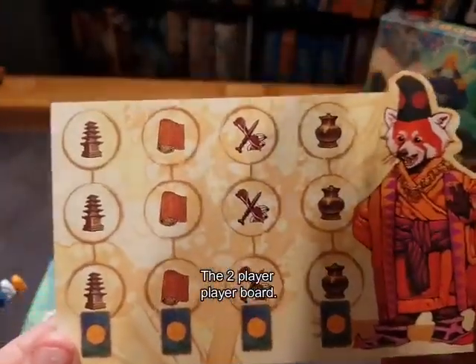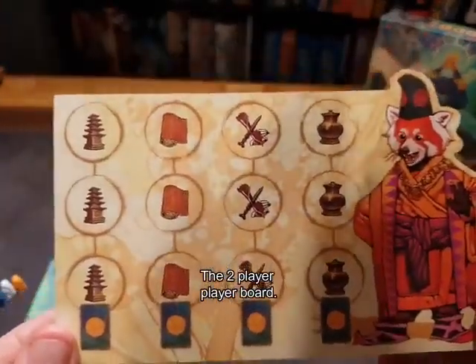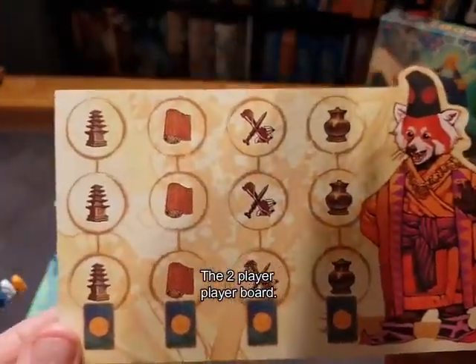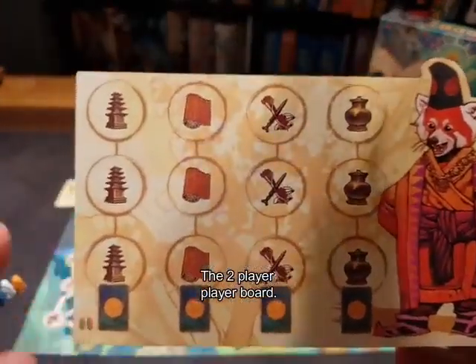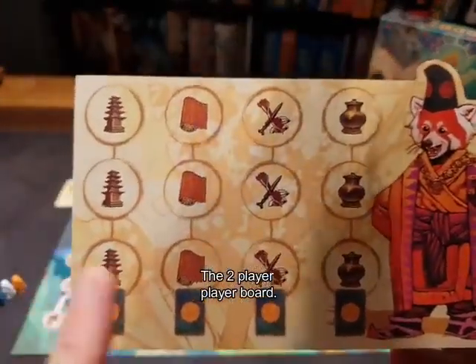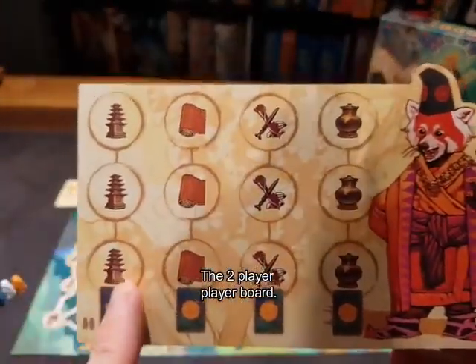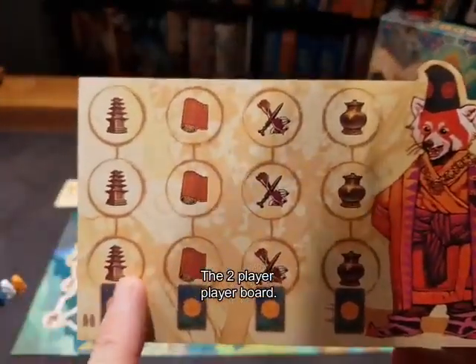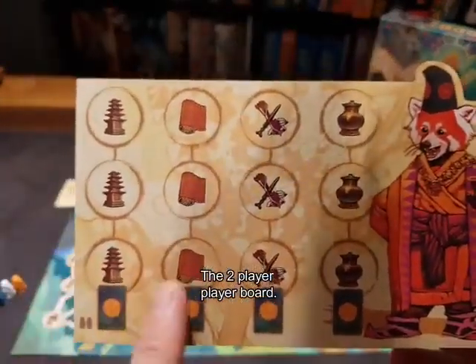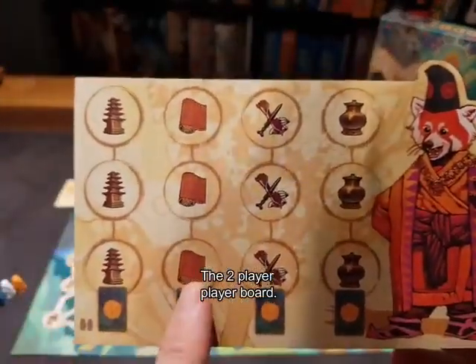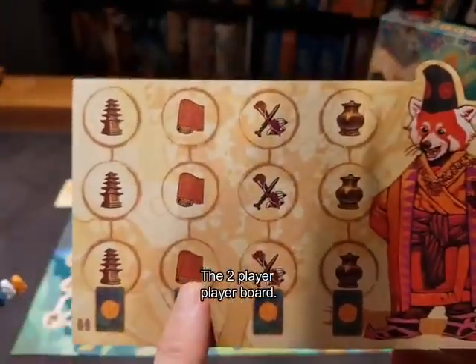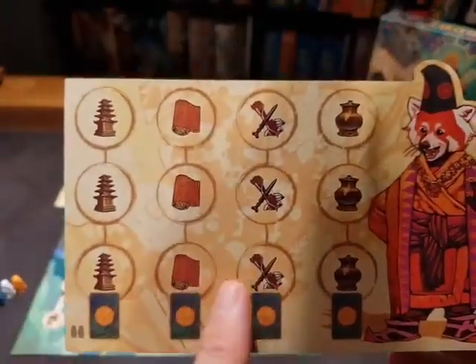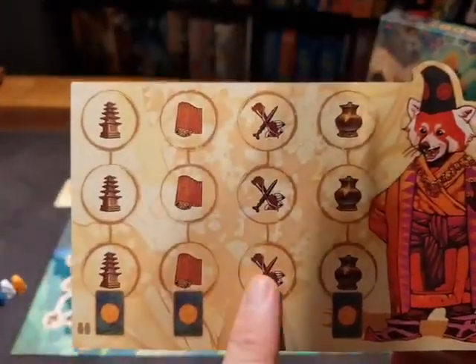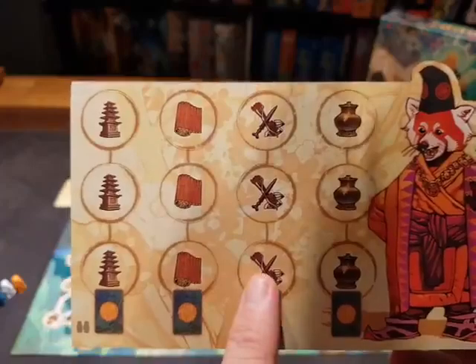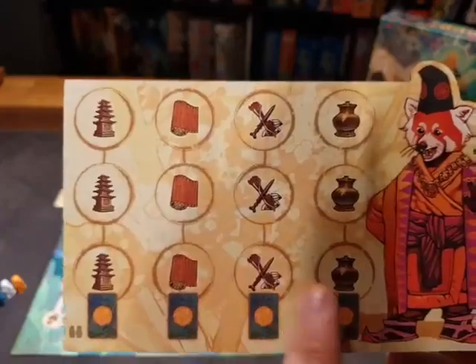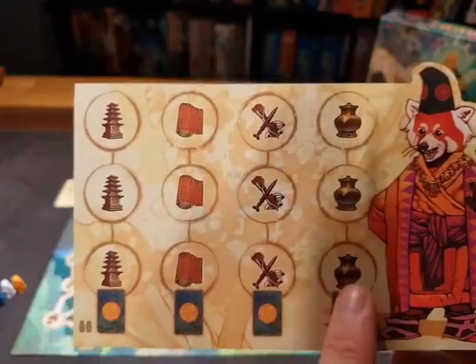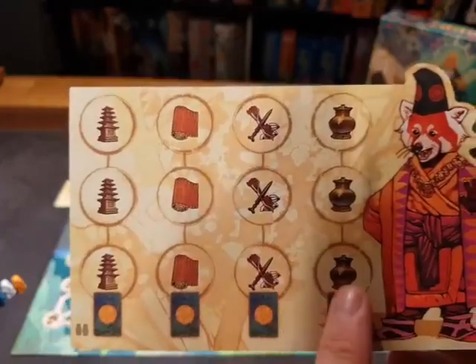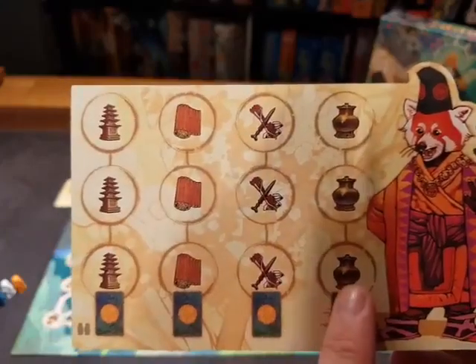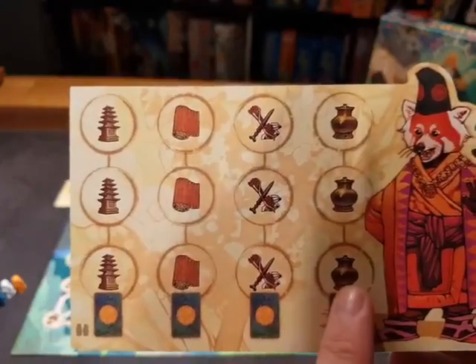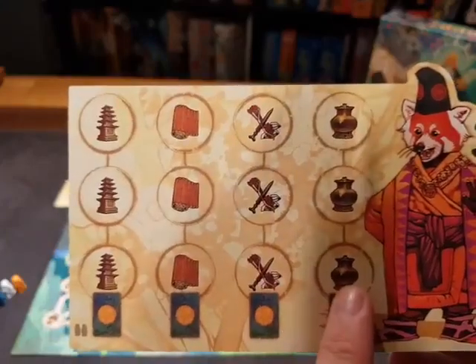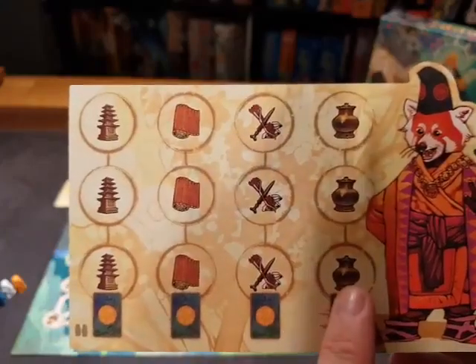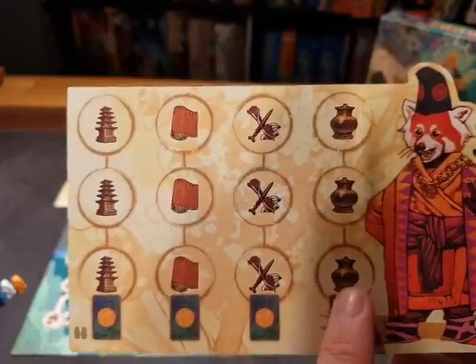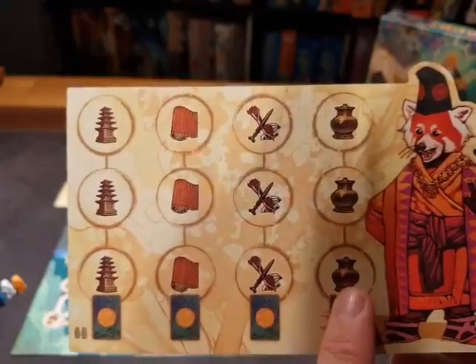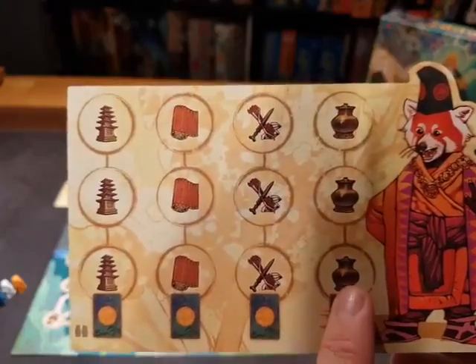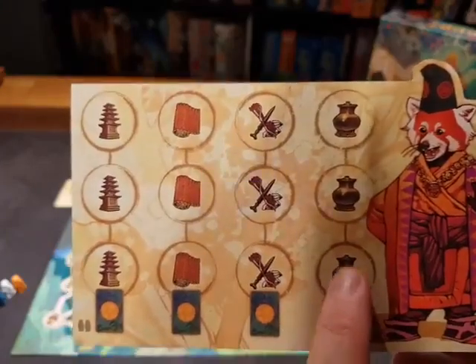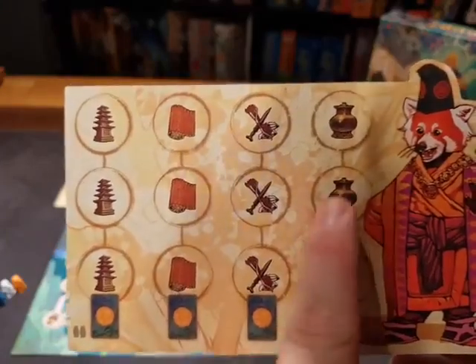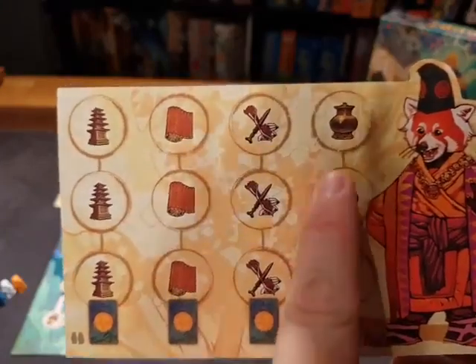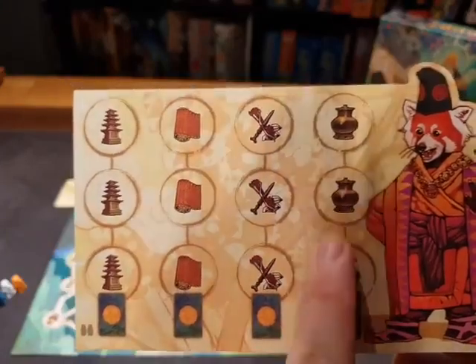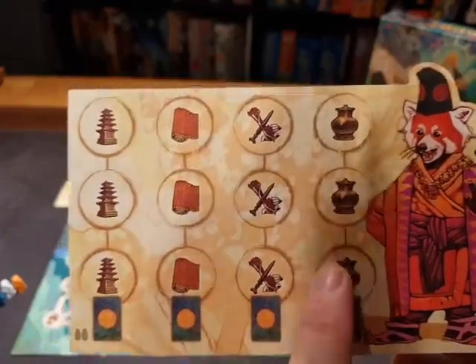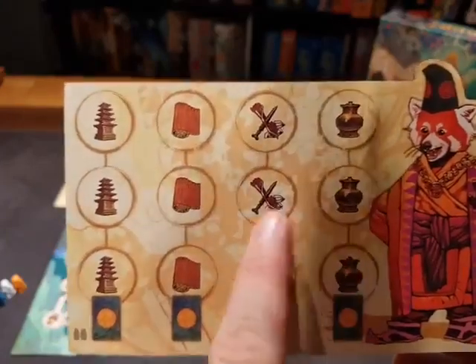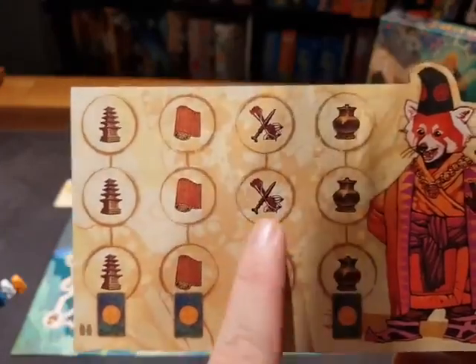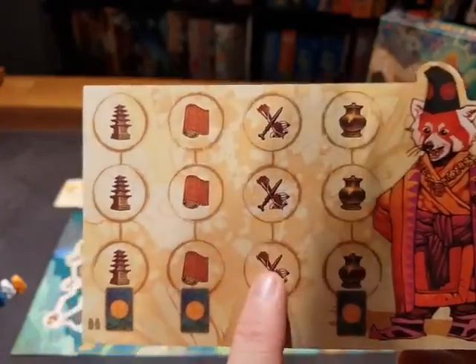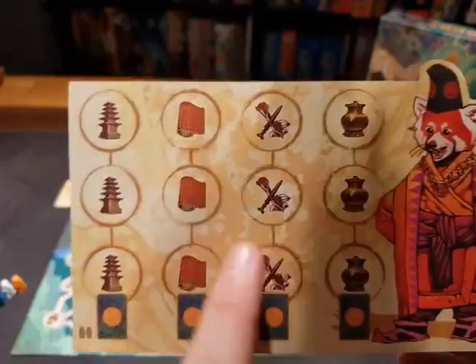Anytime you finish a column — if I can get two of these pagodas or towers — then I'll be able to collect a card. Cards are pretty intense; we're going to talk about those in a minute. This is what a three or four player game looks like. If we're playing the two player game, we'll use the other side, and you'll see that you have to get one more token per column.